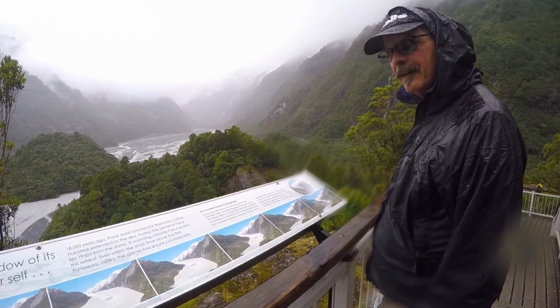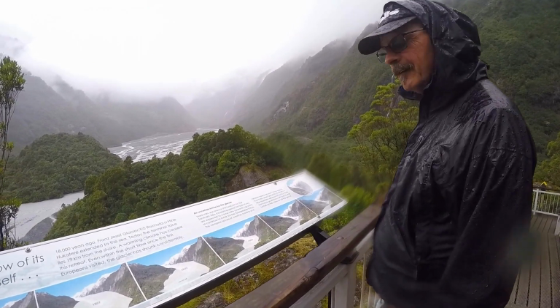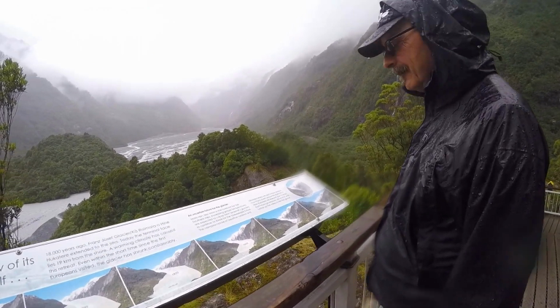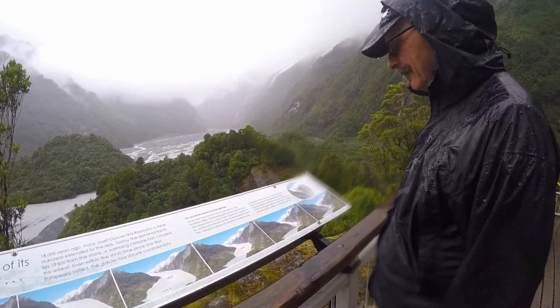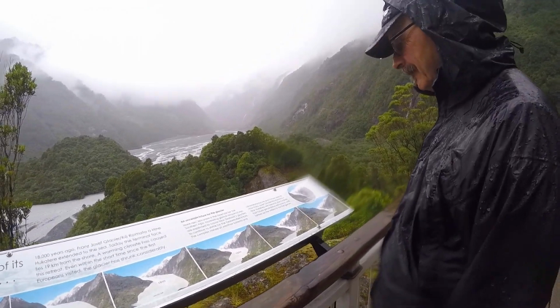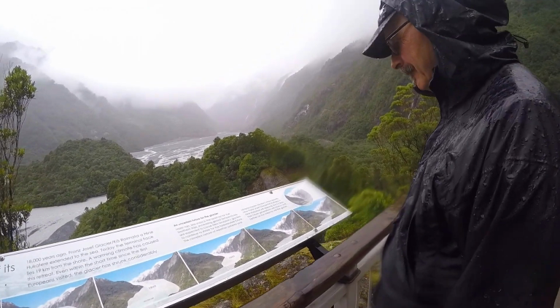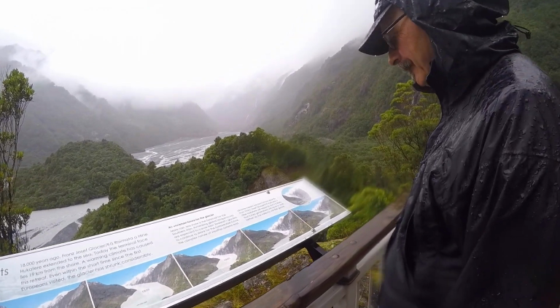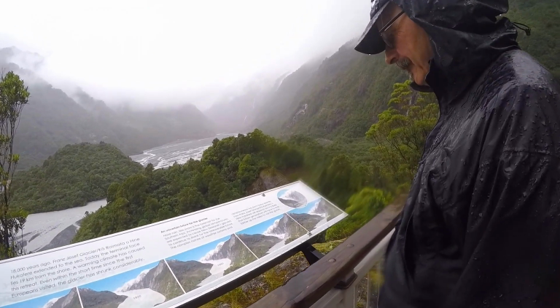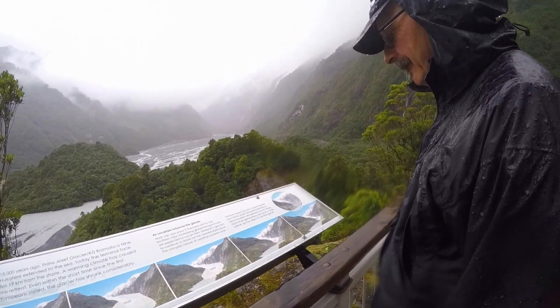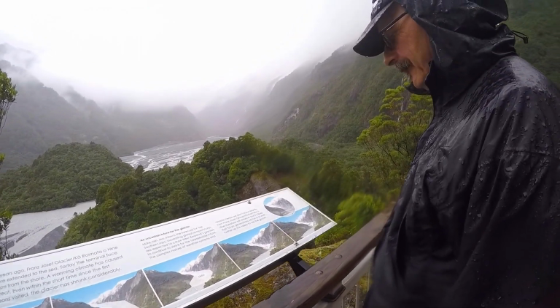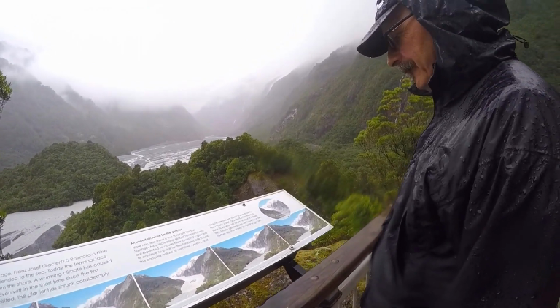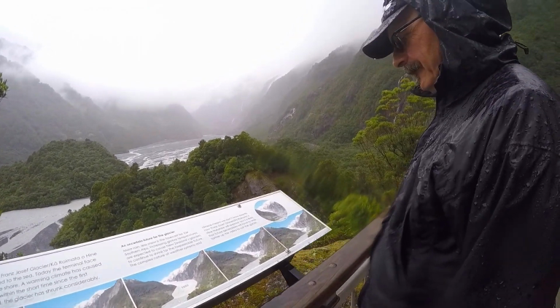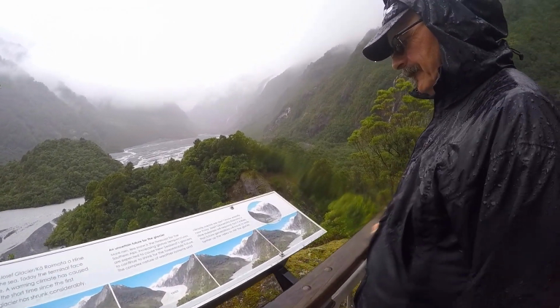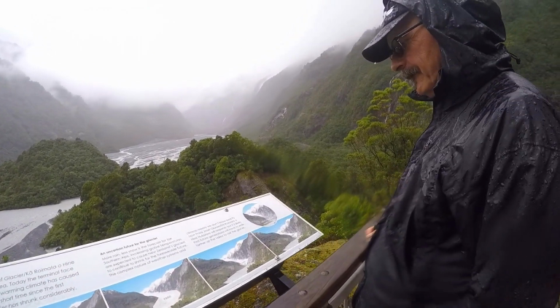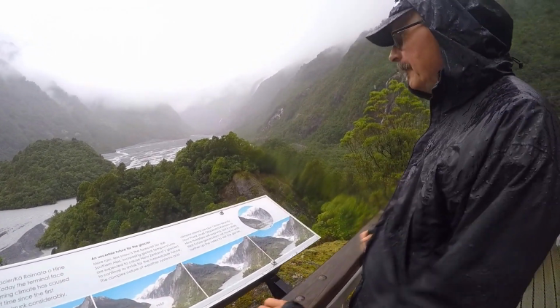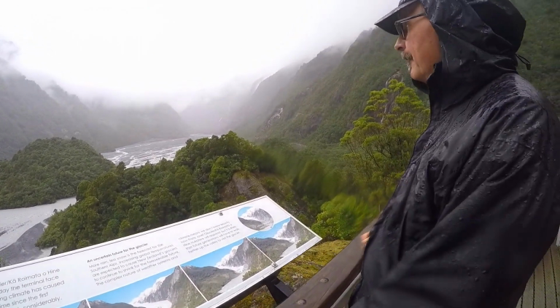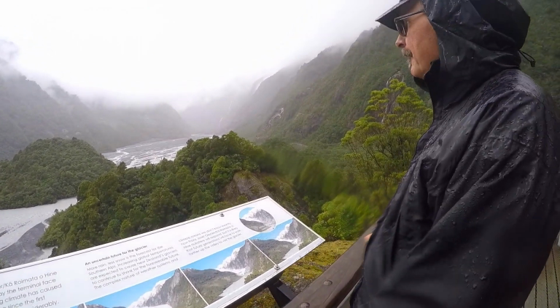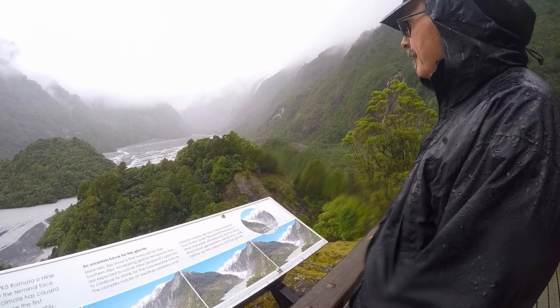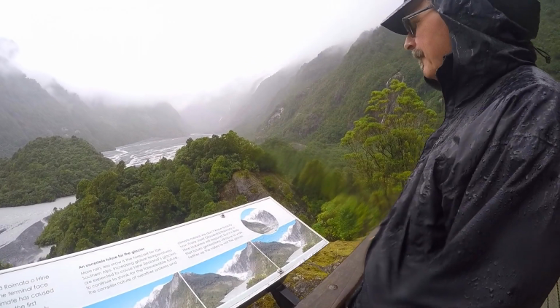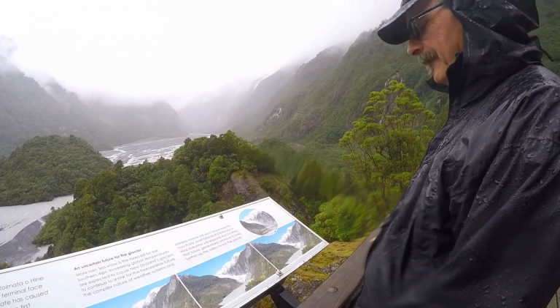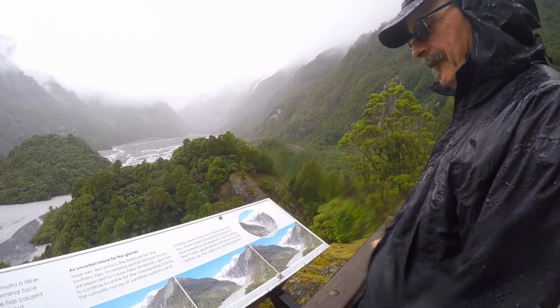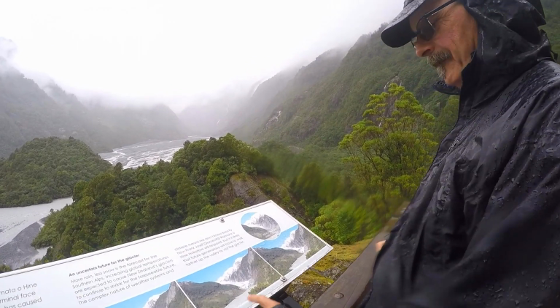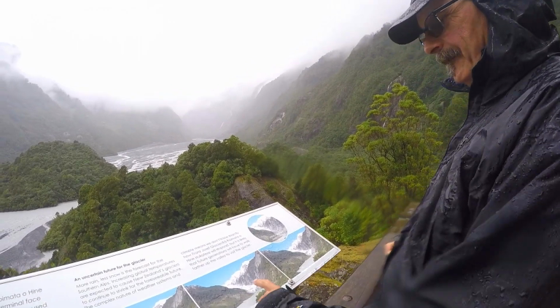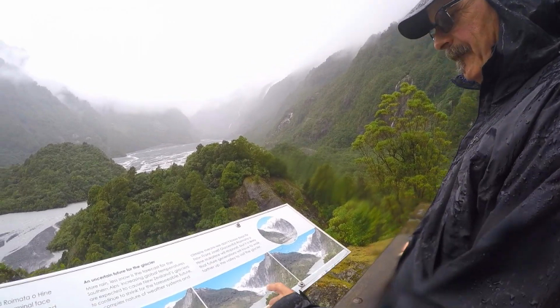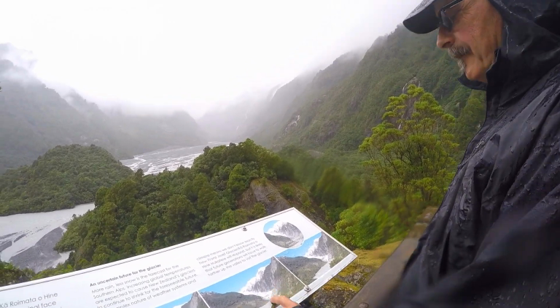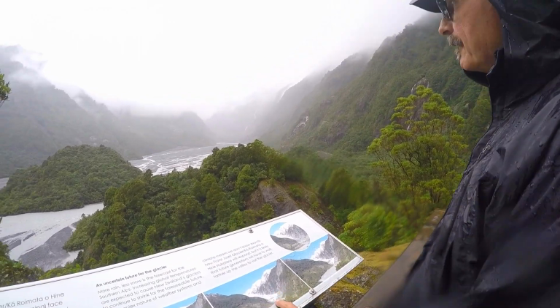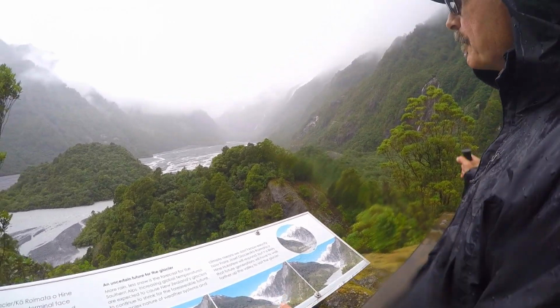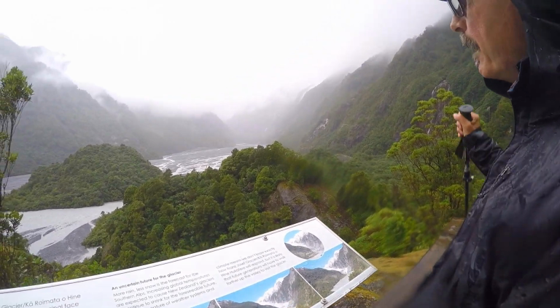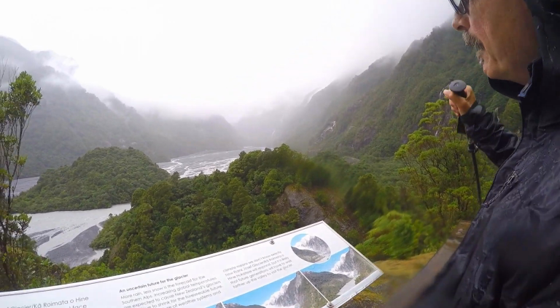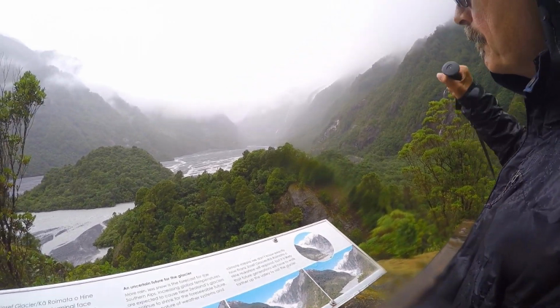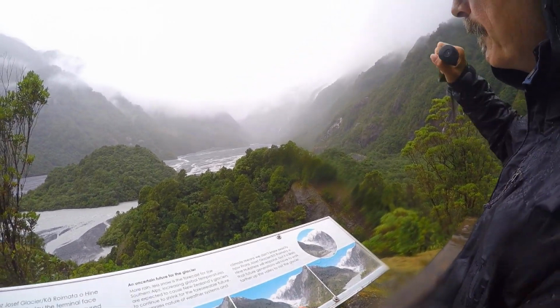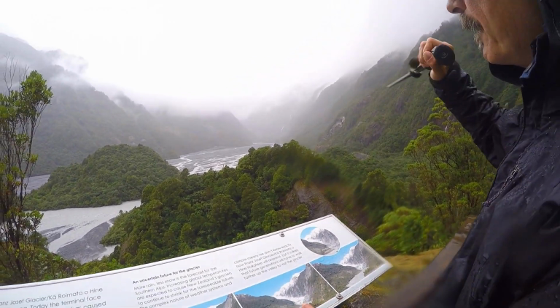Back in 1965, when my dad was four, where was the ice, Dad? It was right over there.